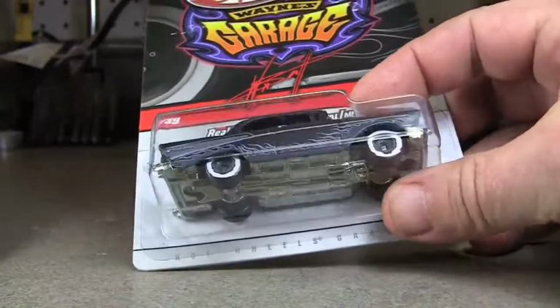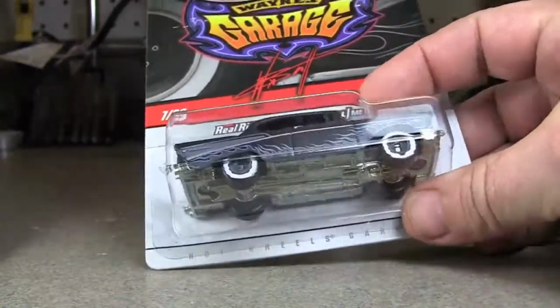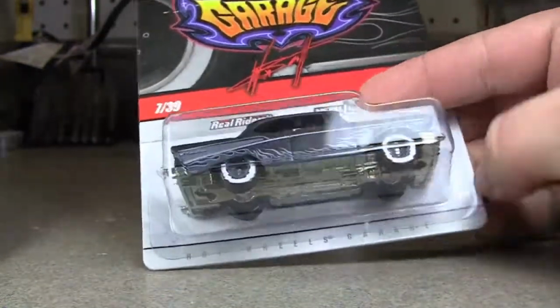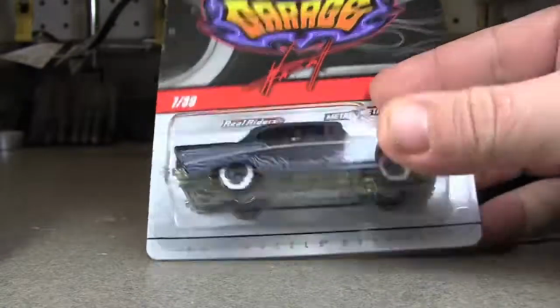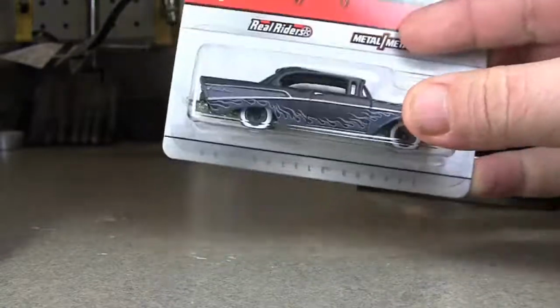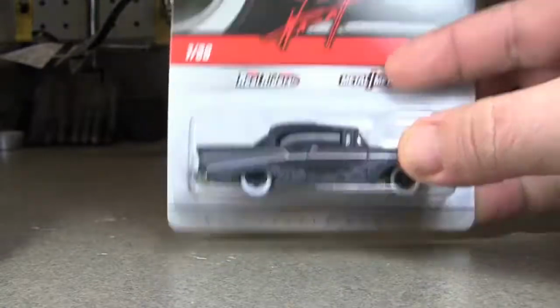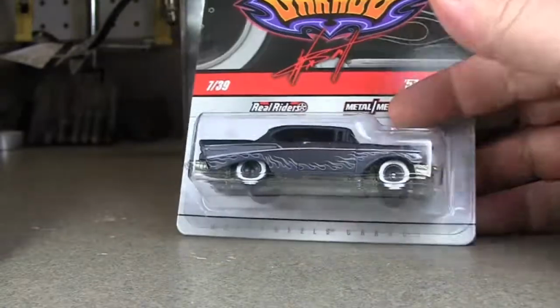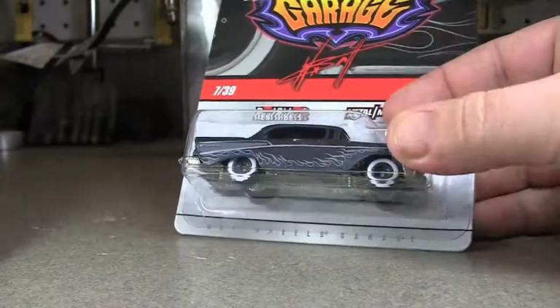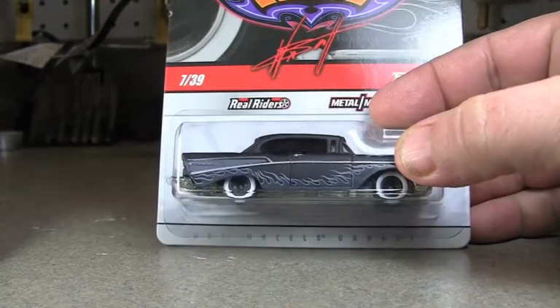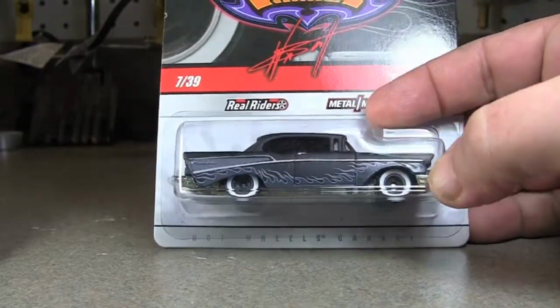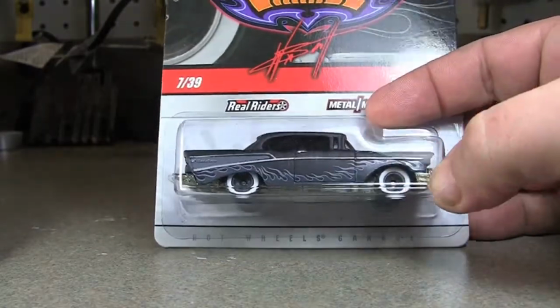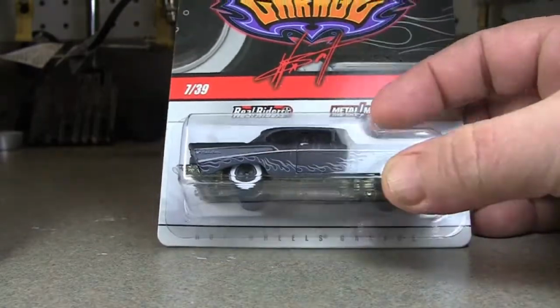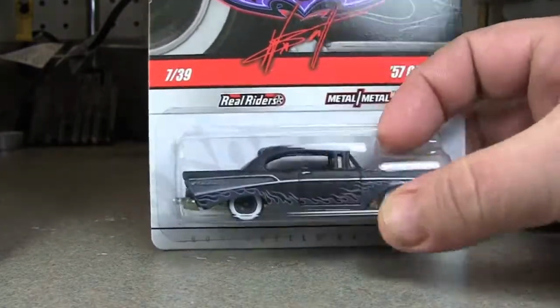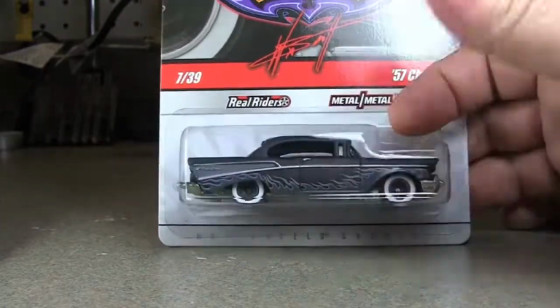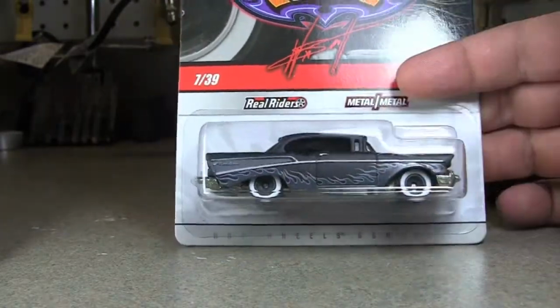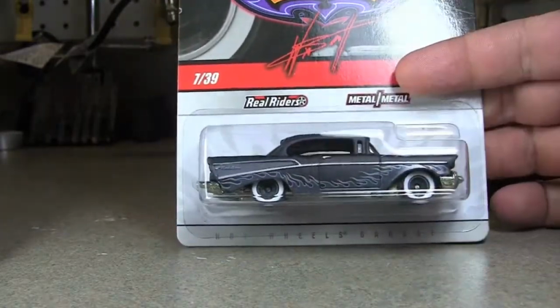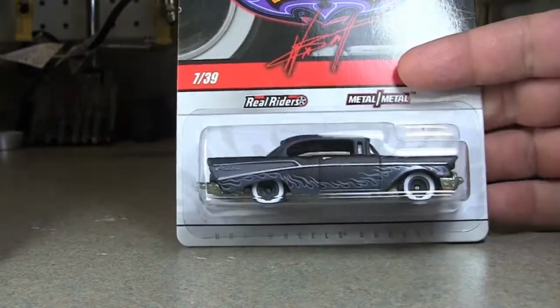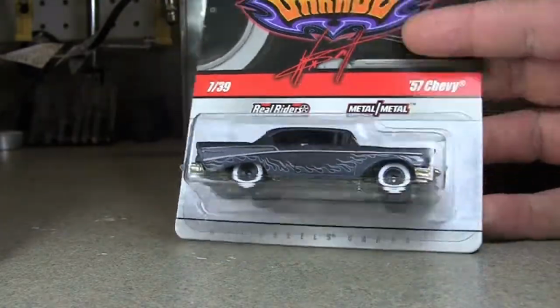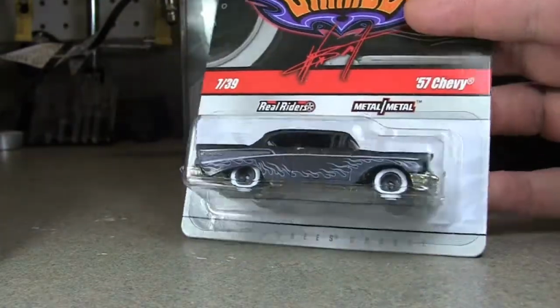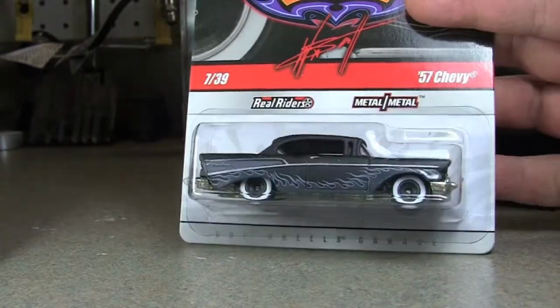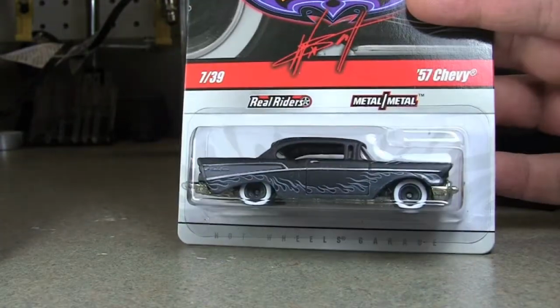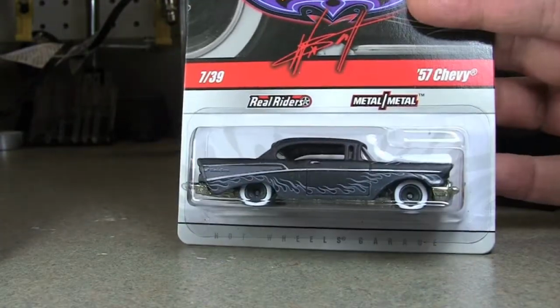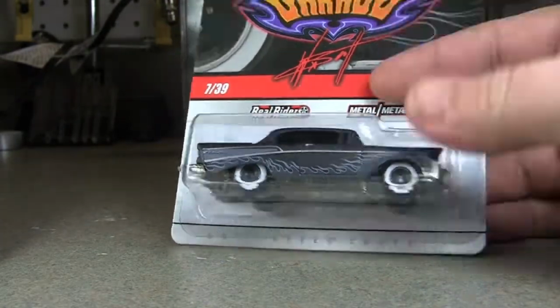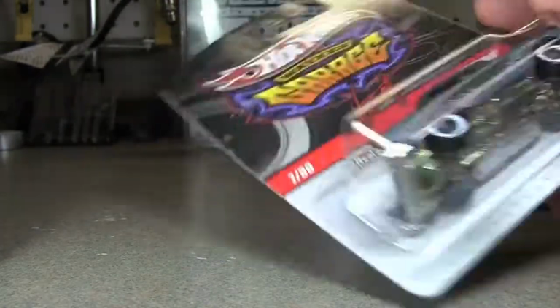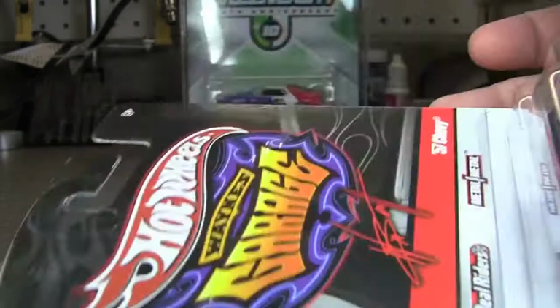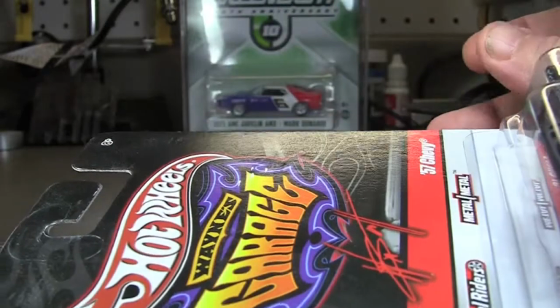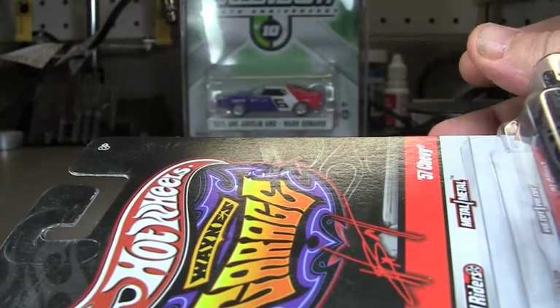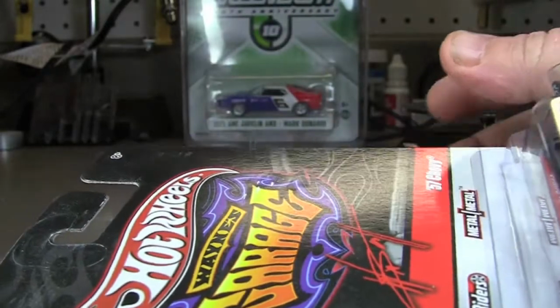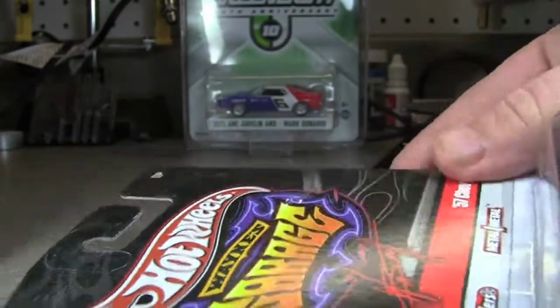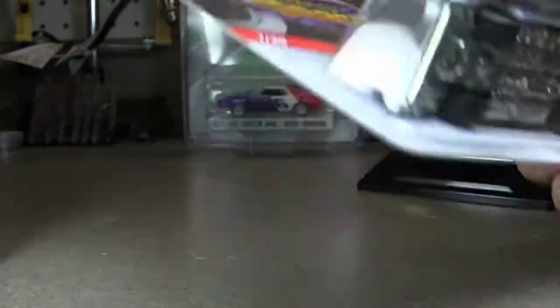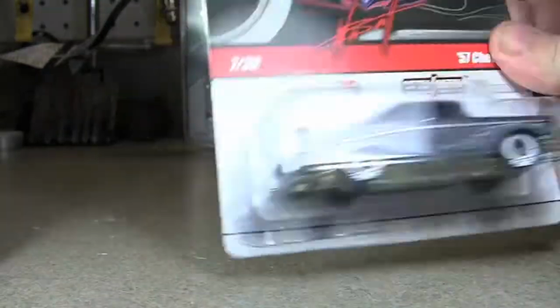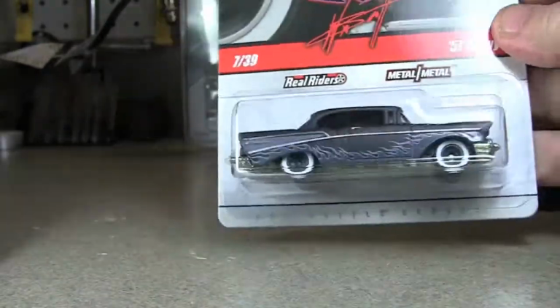I want to get through the rest of these finds, but I'm just going to do one this evening. This is the 57 Chevy from the Wayne's Garage series there.